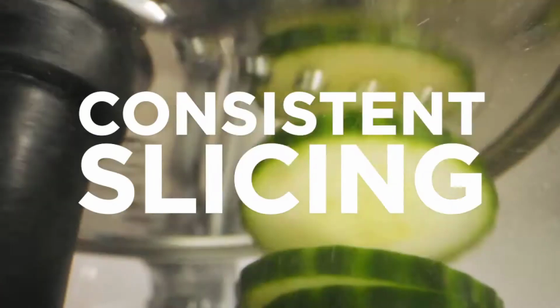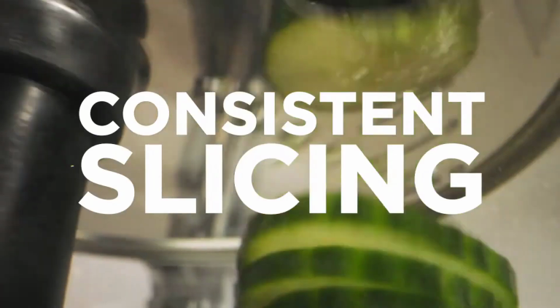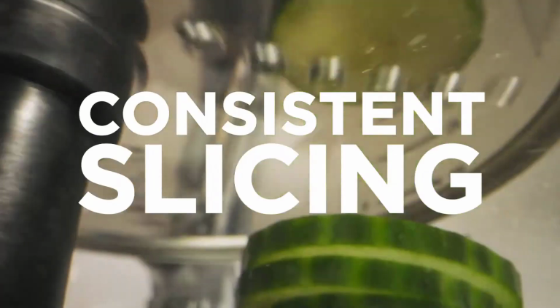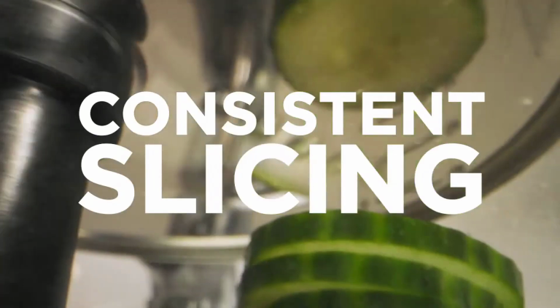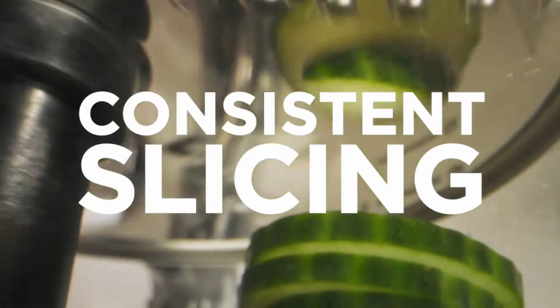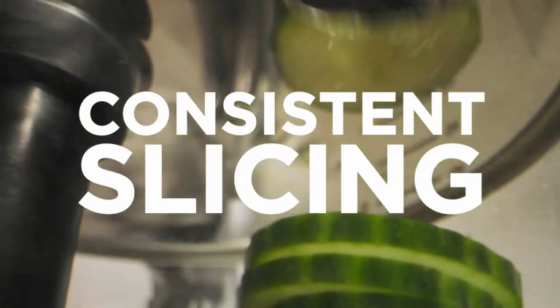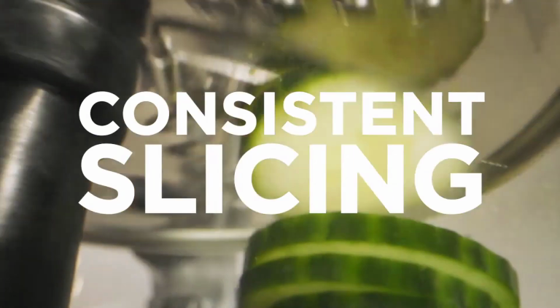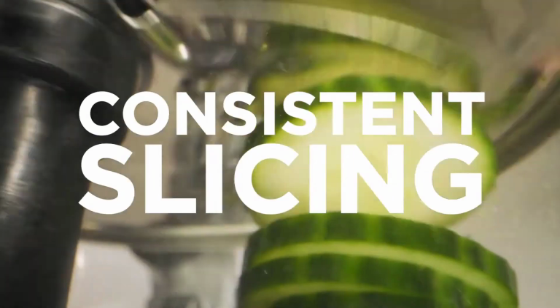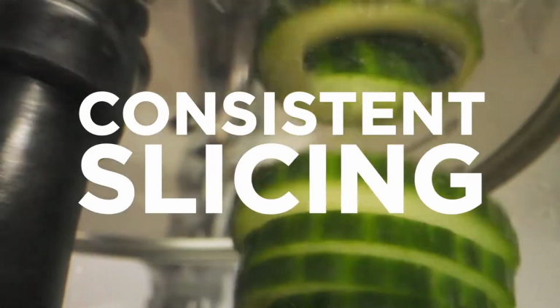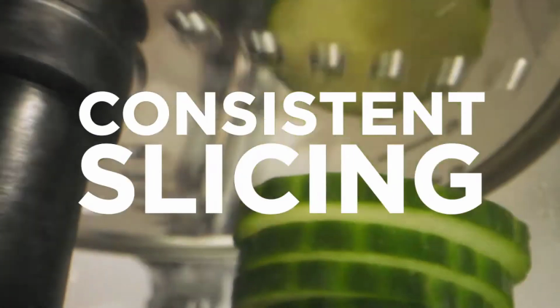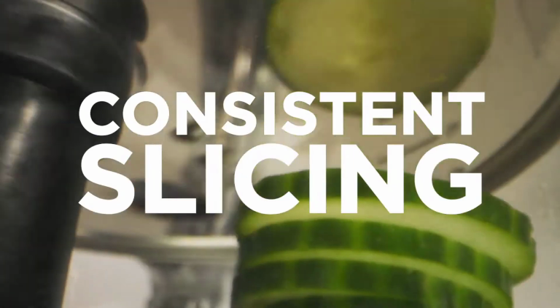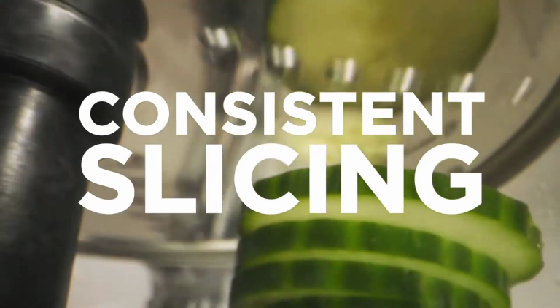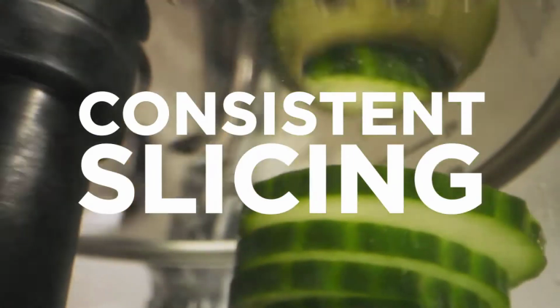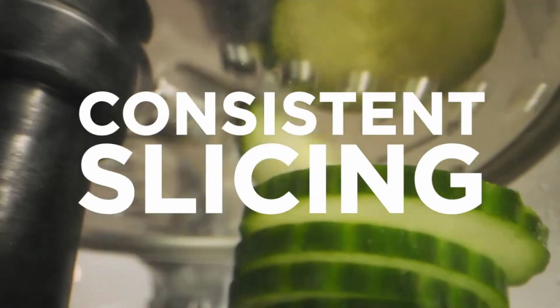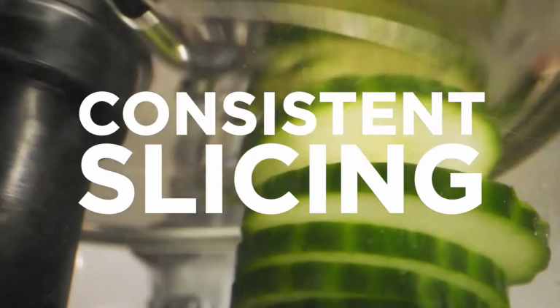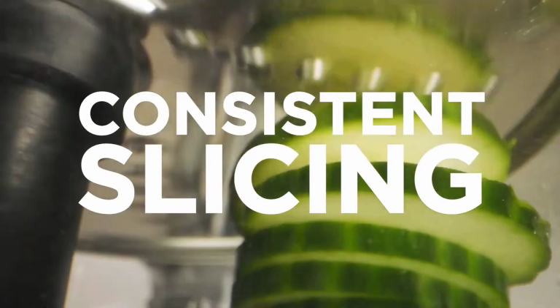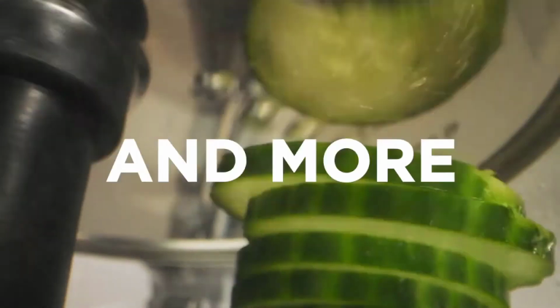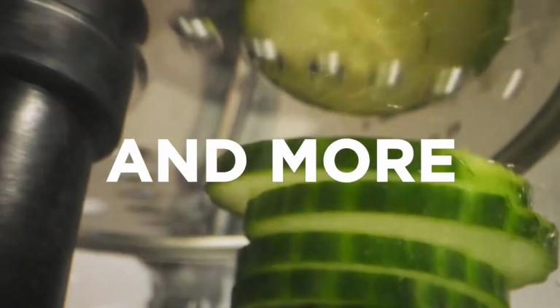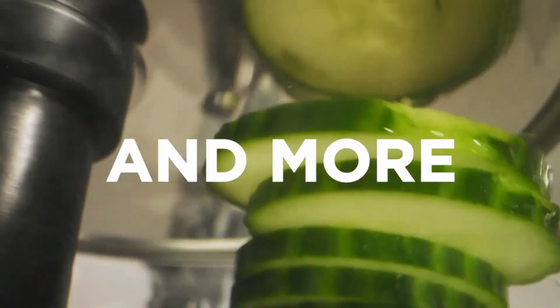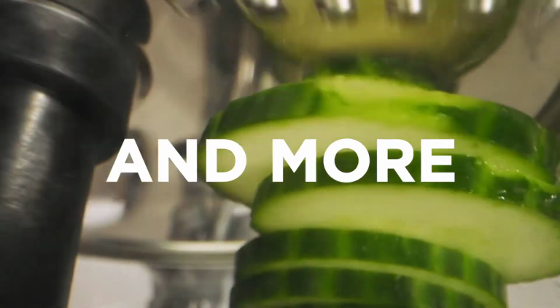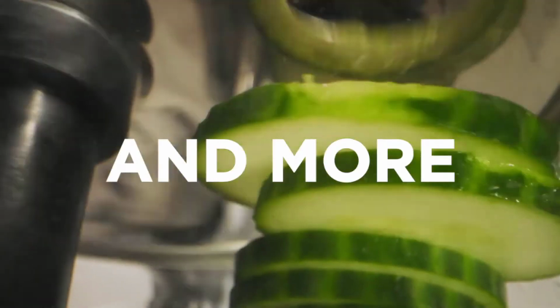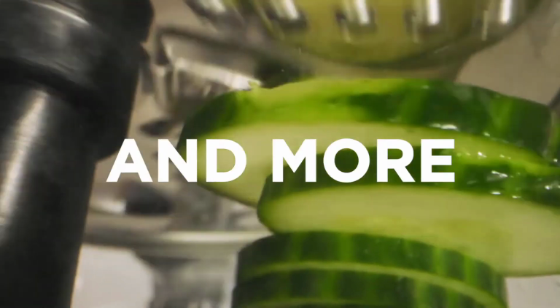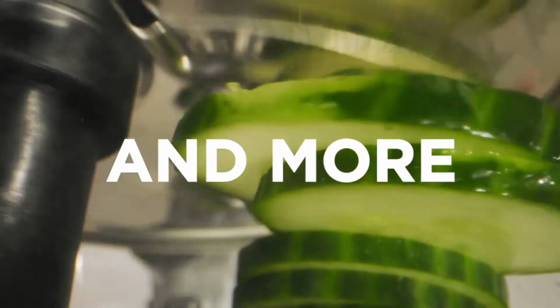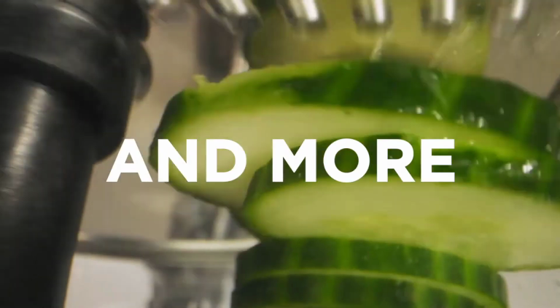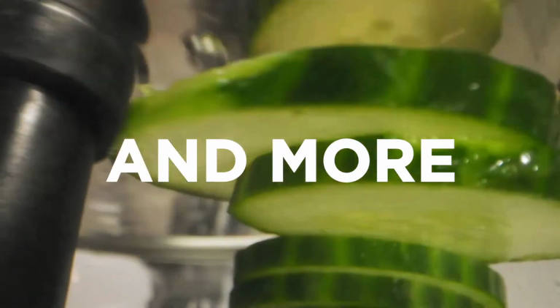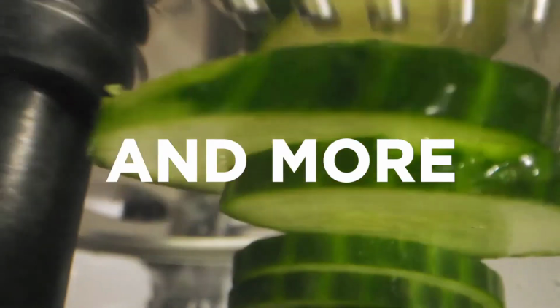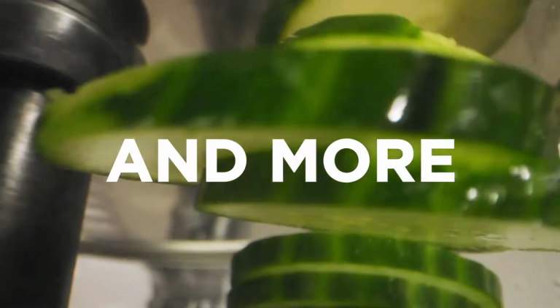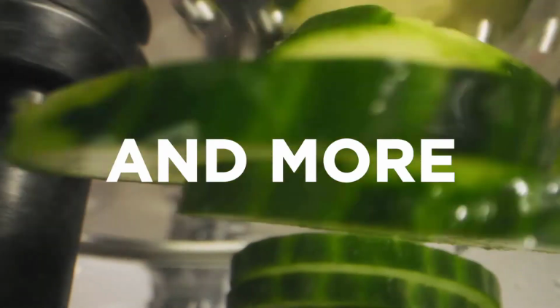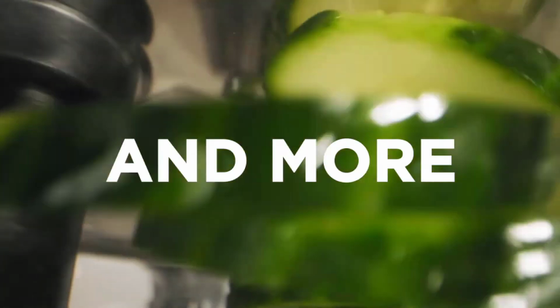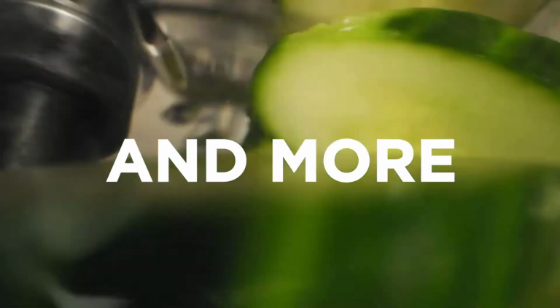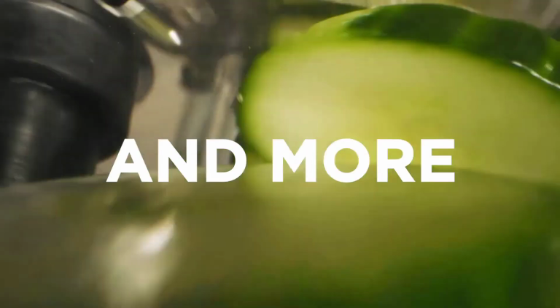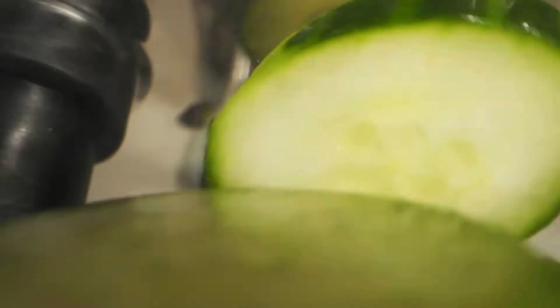With confidence, mix doughs and batters for garlic dough balls, scones, cakes, crumbles, brownies, and various bread and pizza doughs.